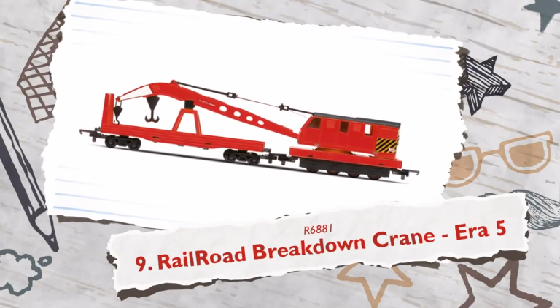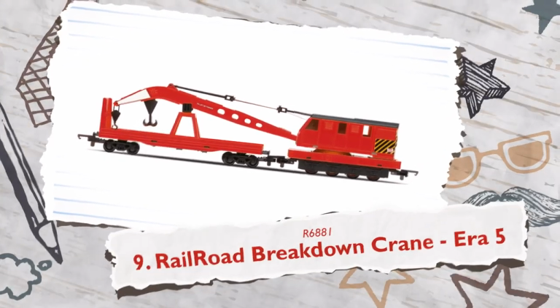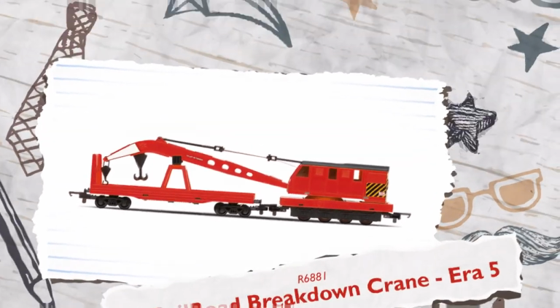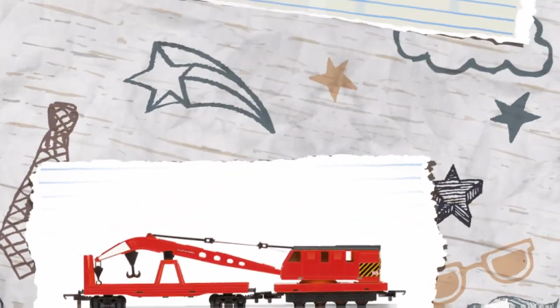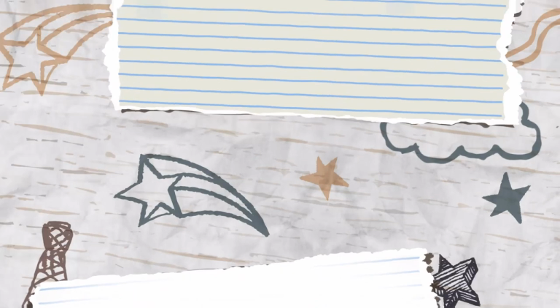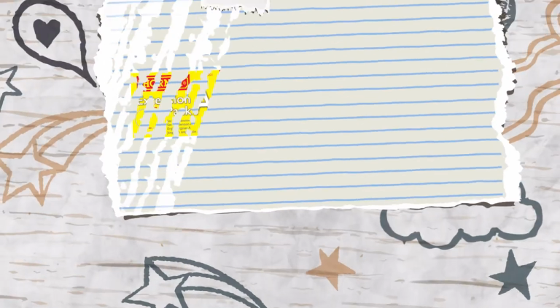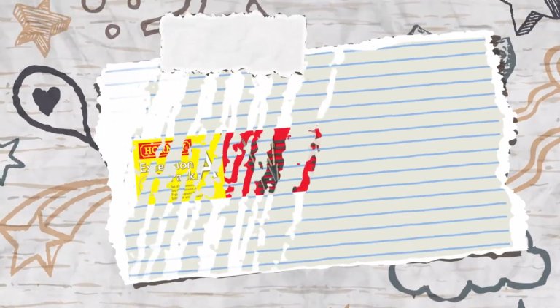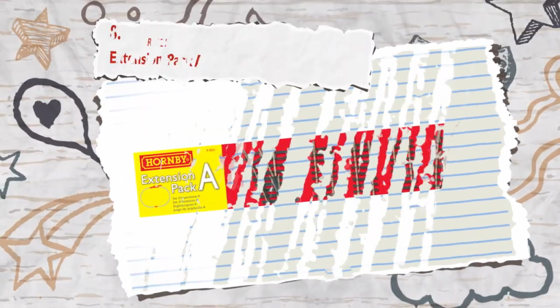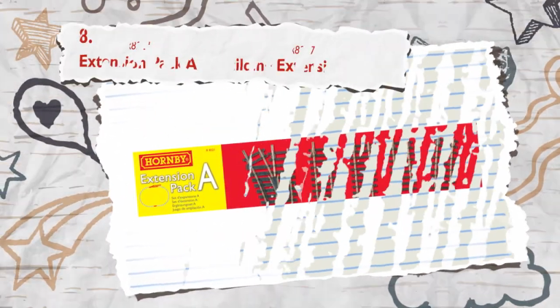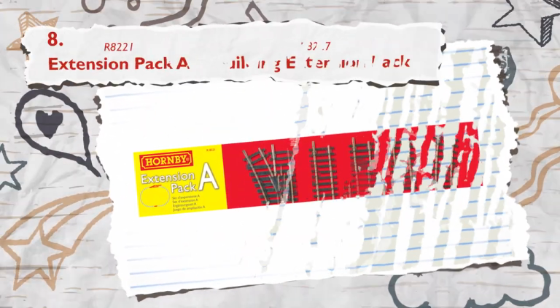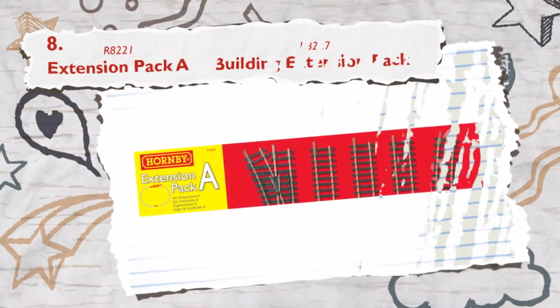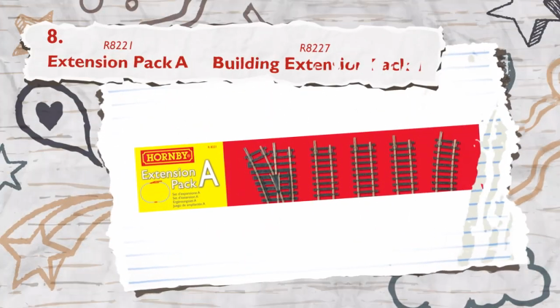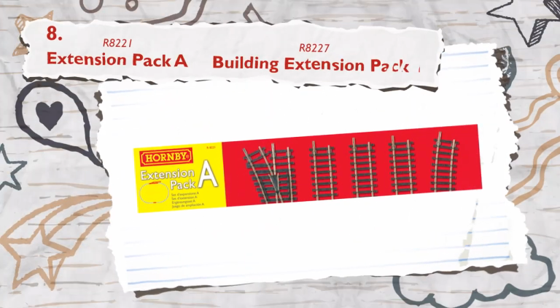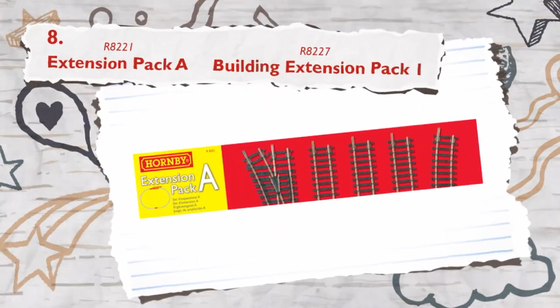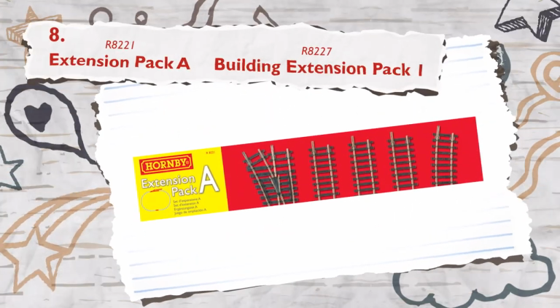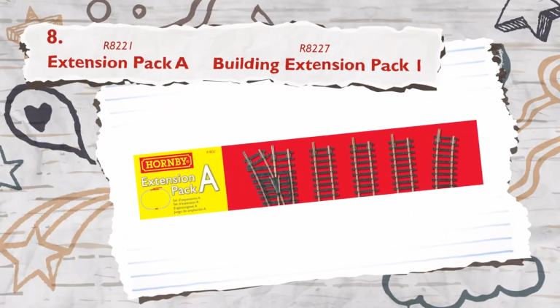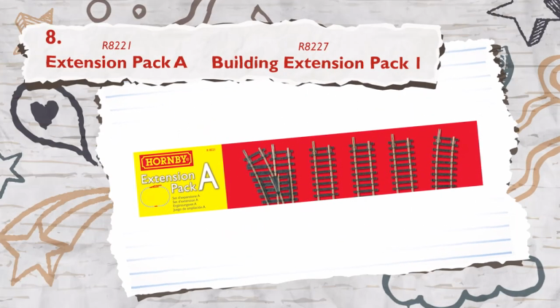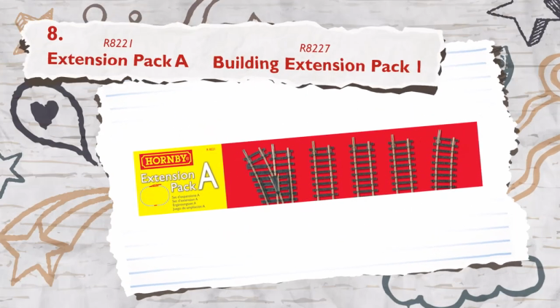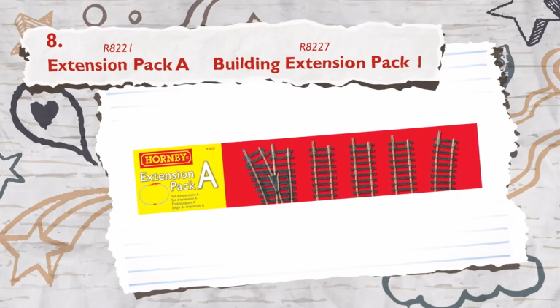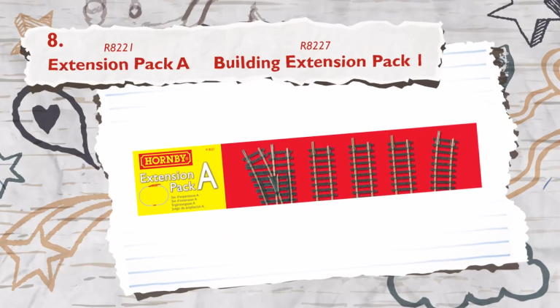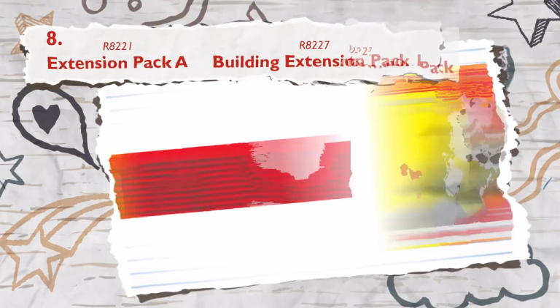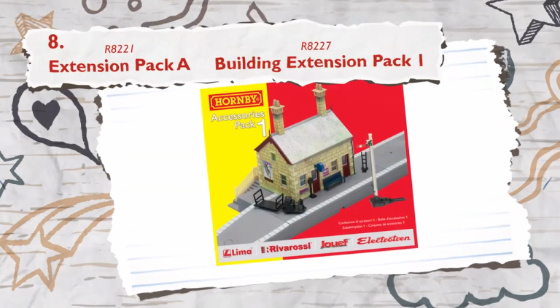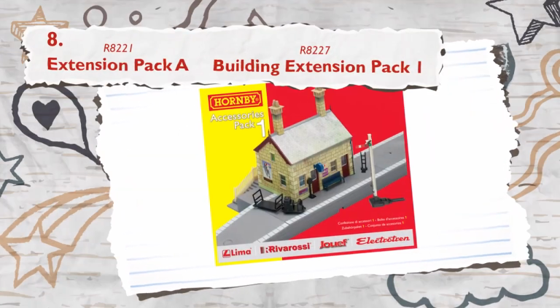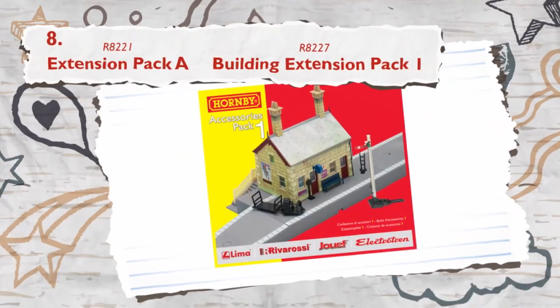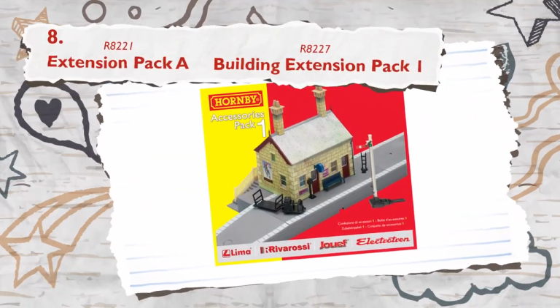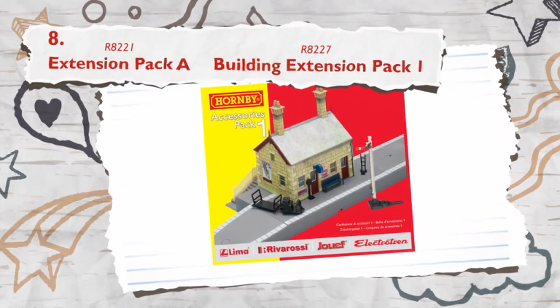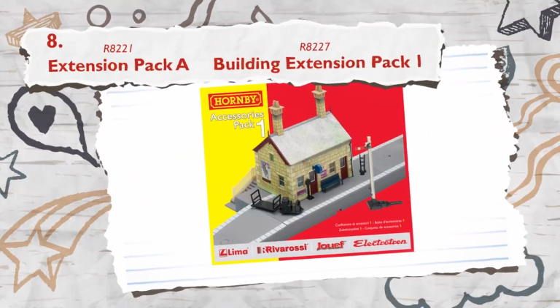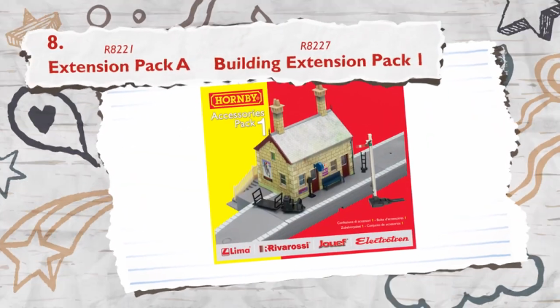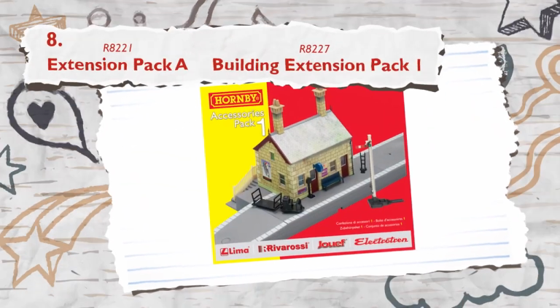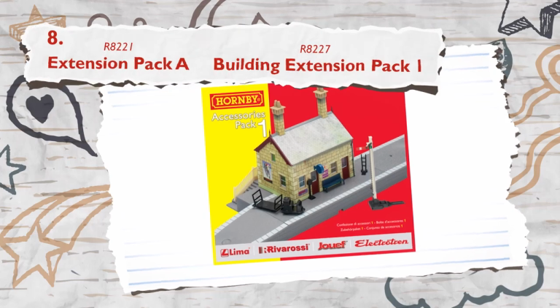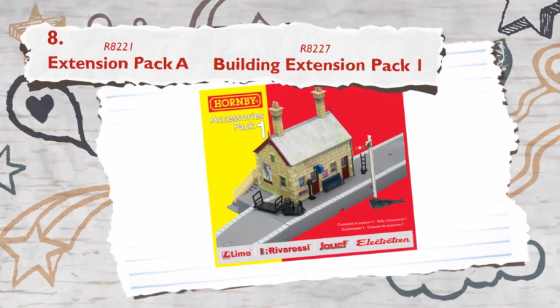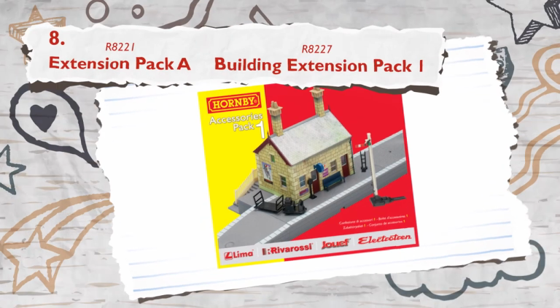Let Dad upgrade the overall train set and build the layout he has always wanted with our extension and accessory pack offerings.